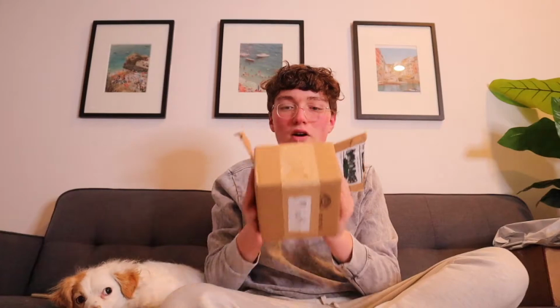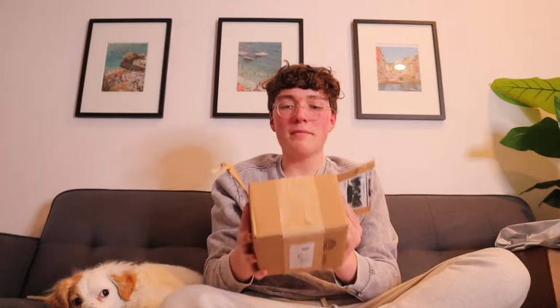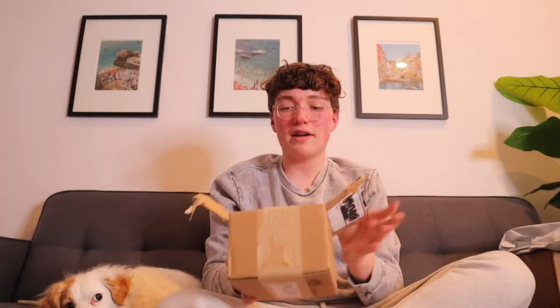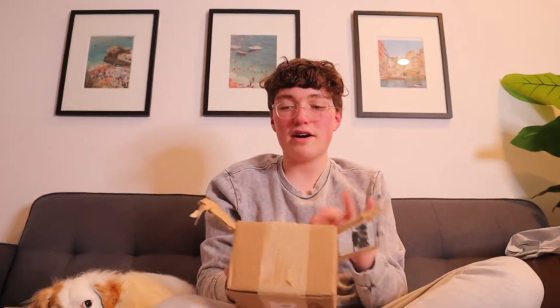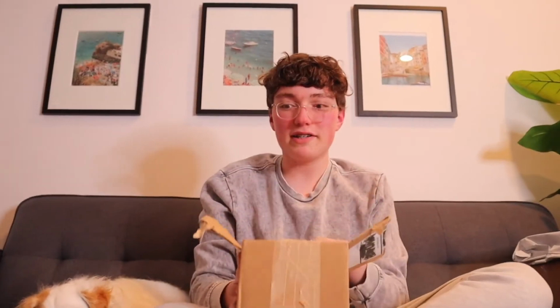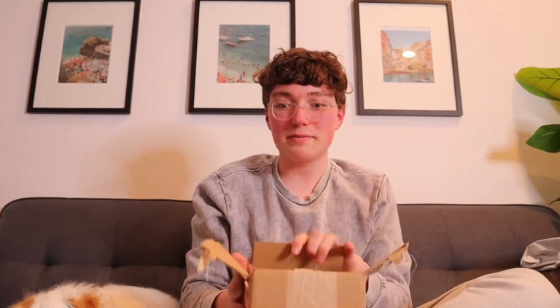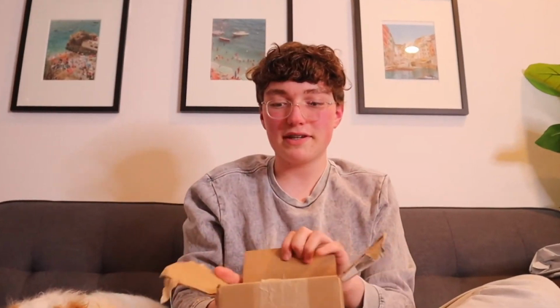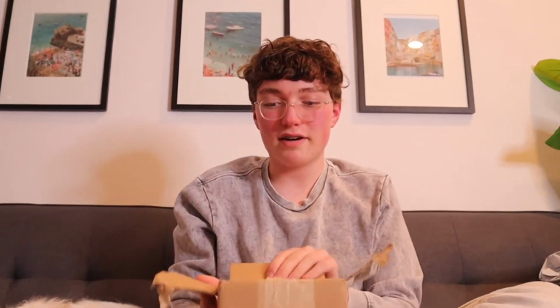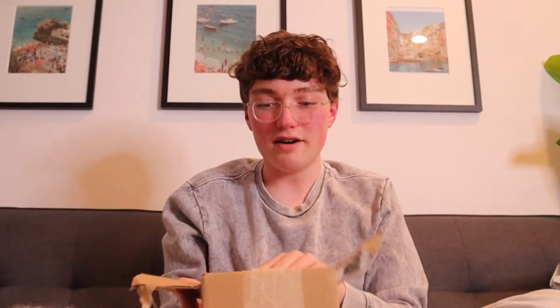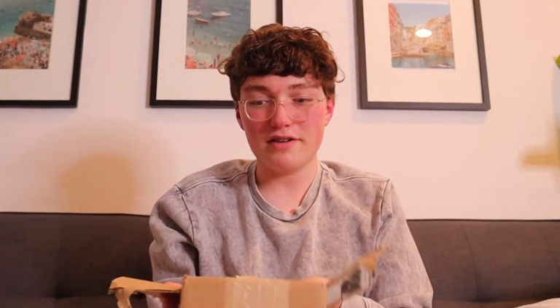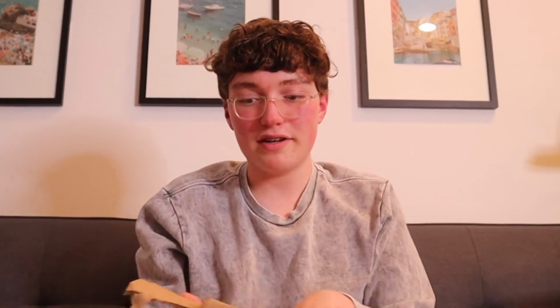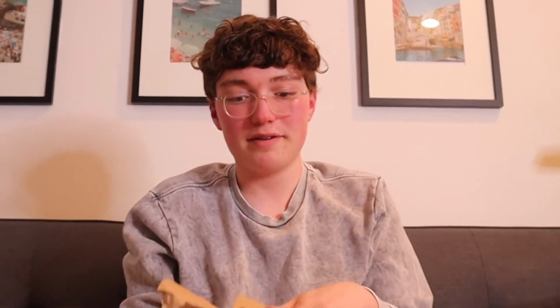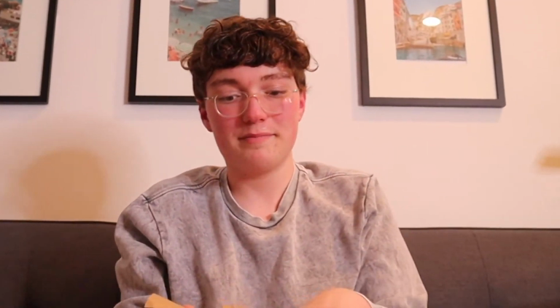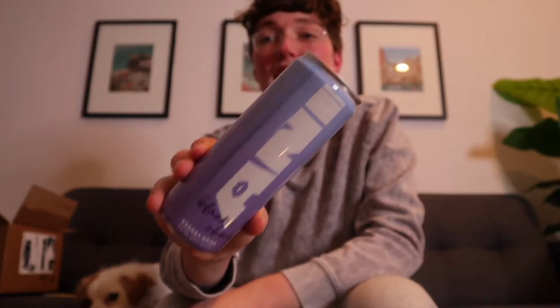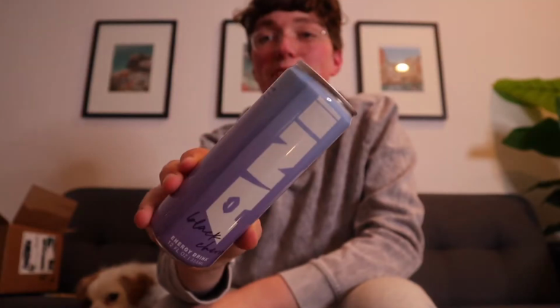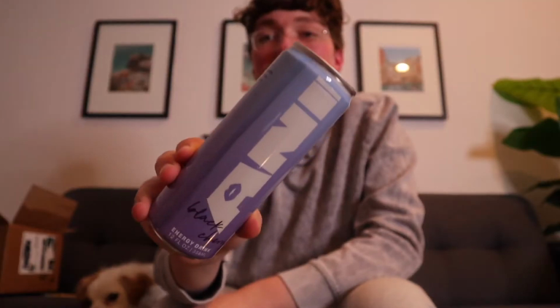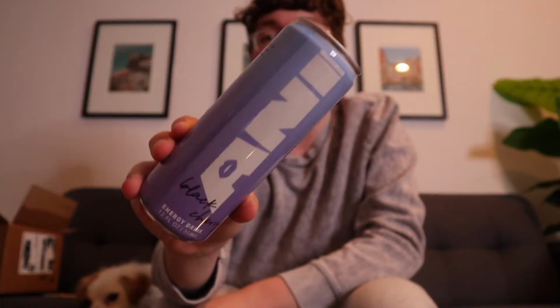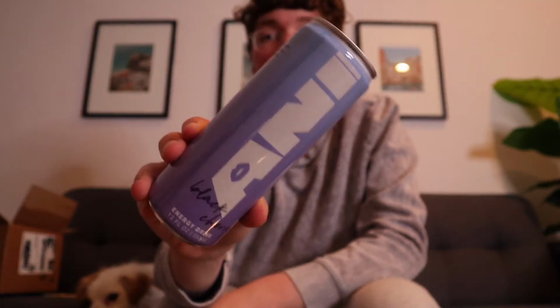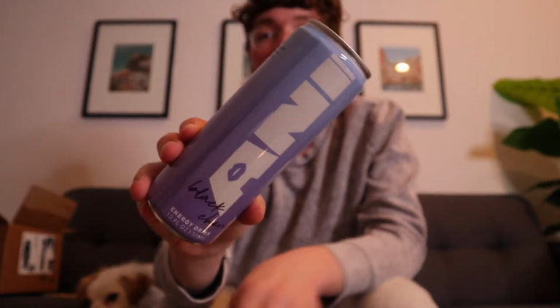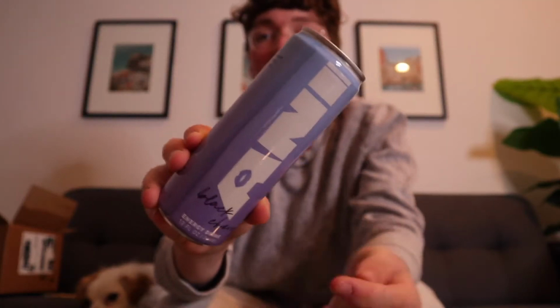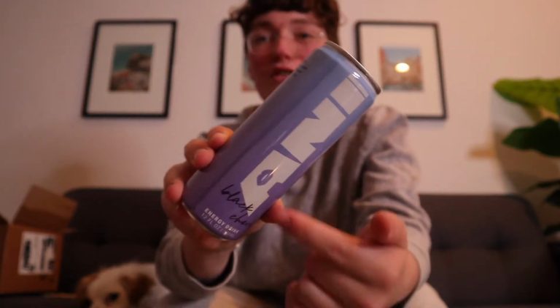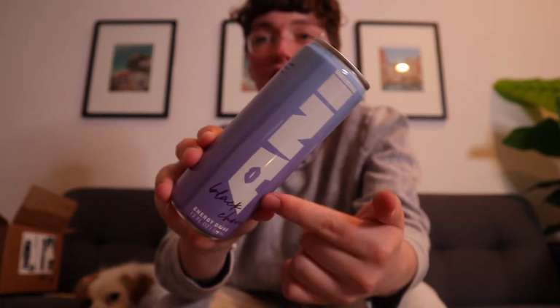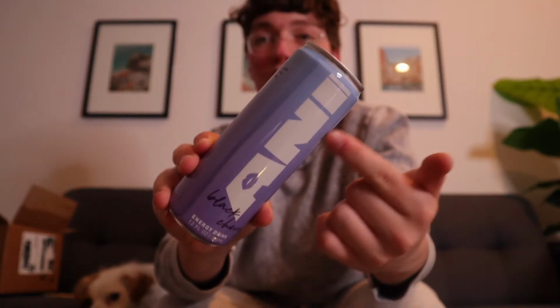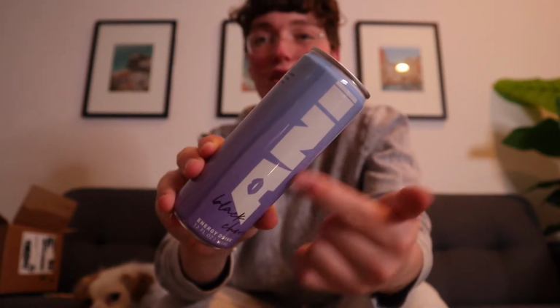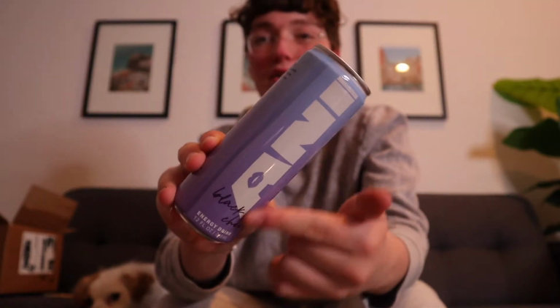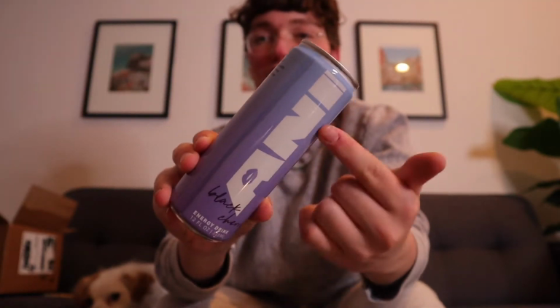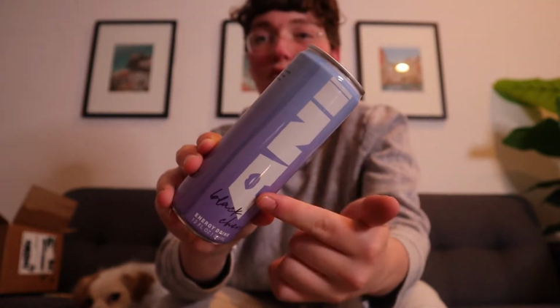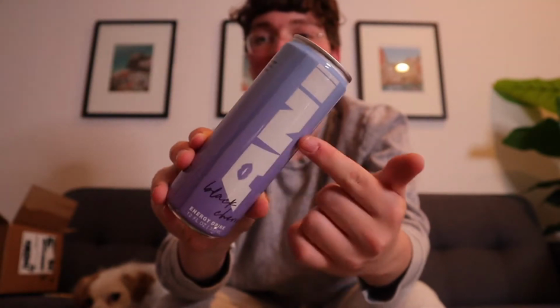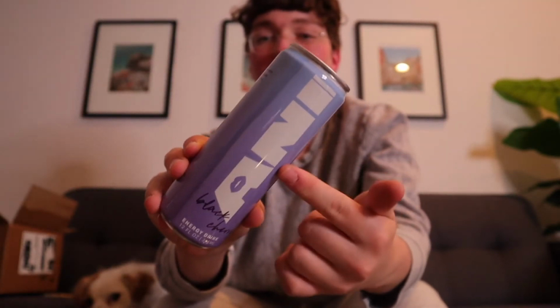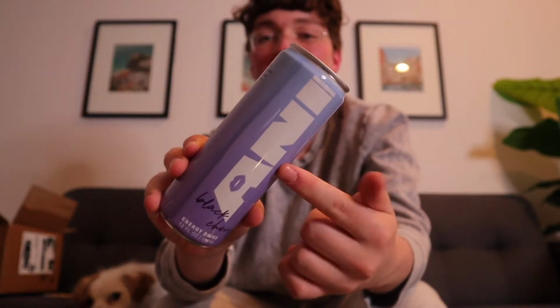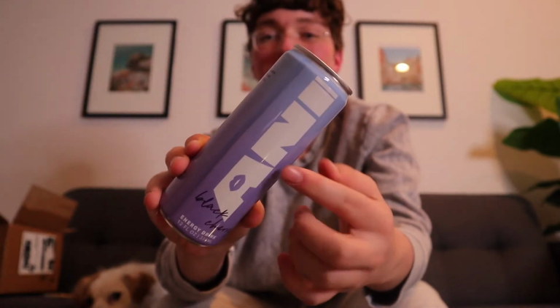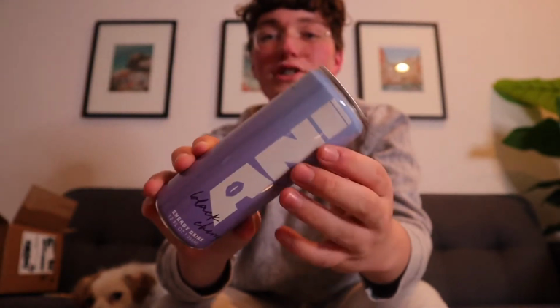Oh my god, it smells like coffee in here. I absolutely love the font they use for Ani Energy.